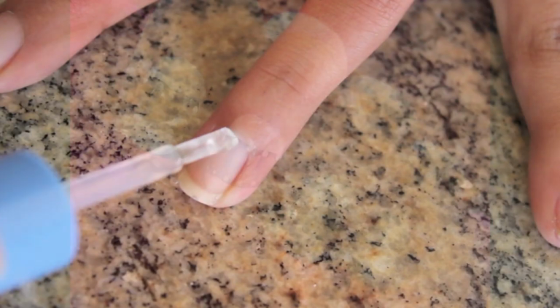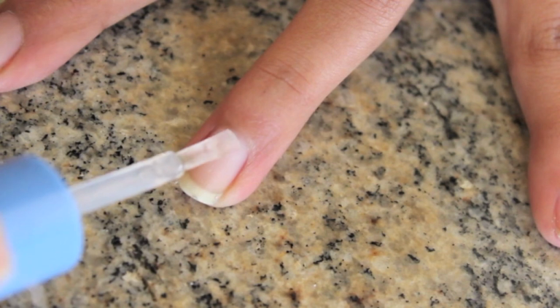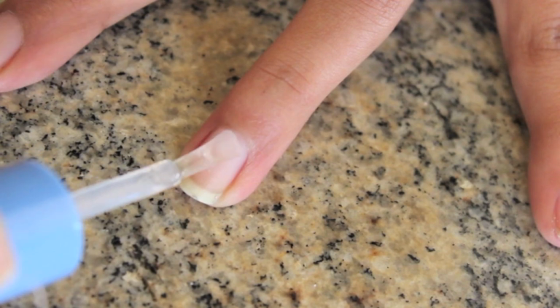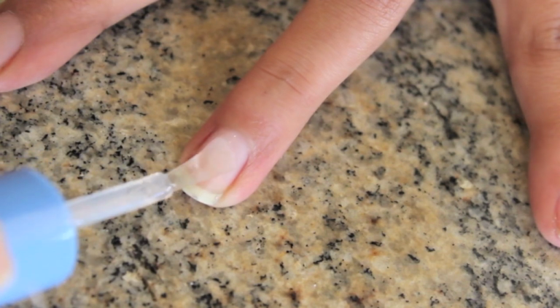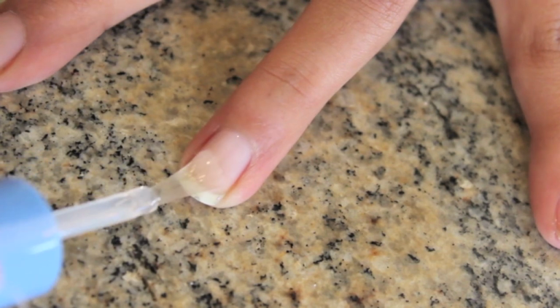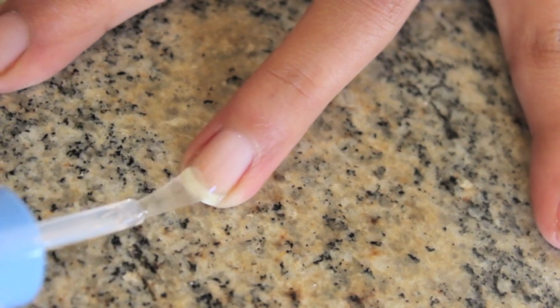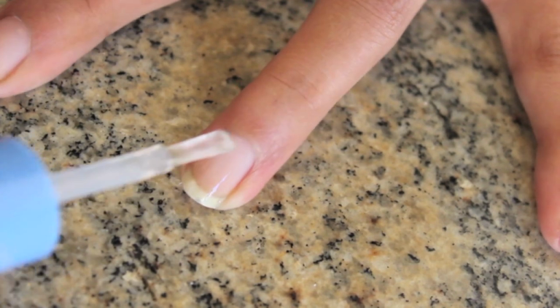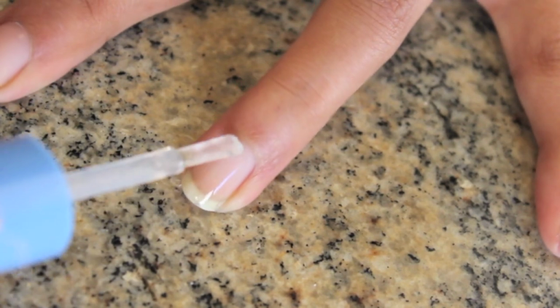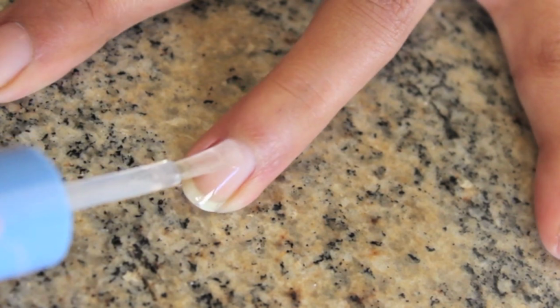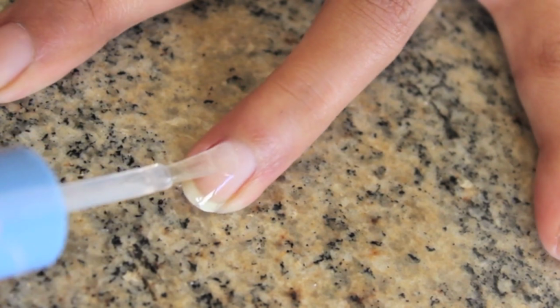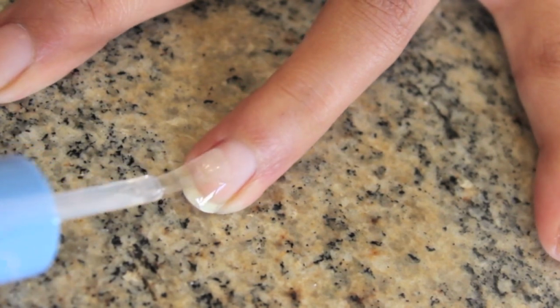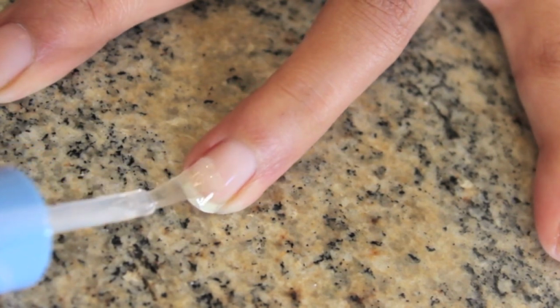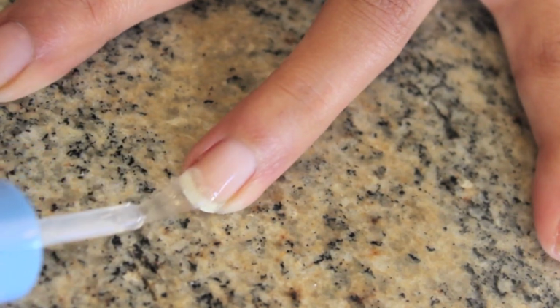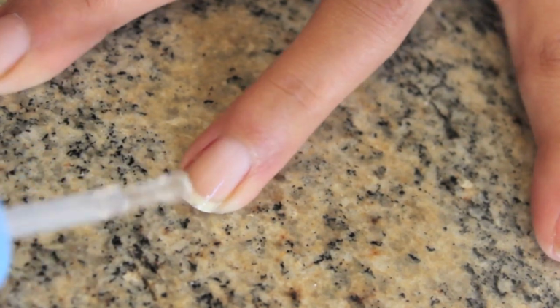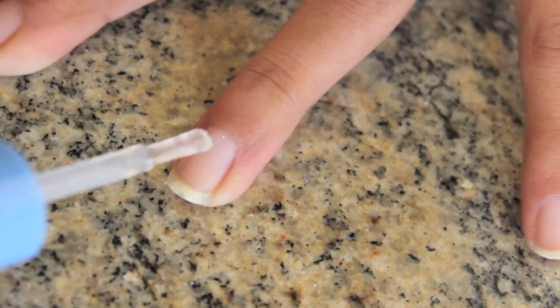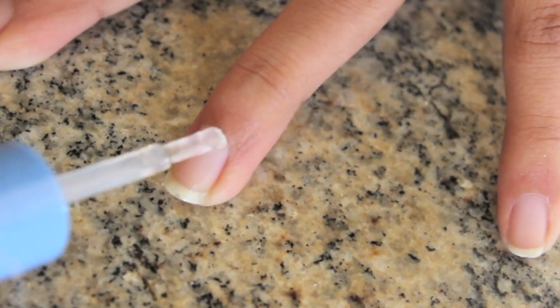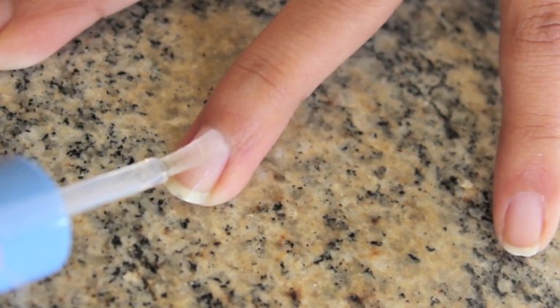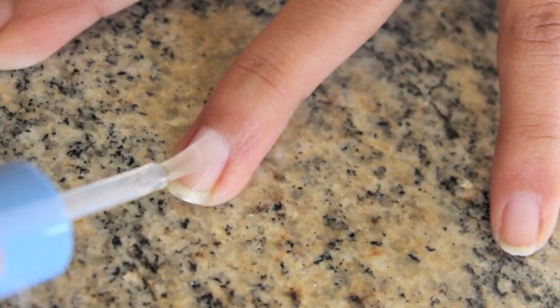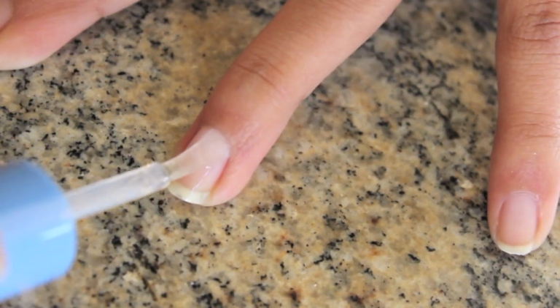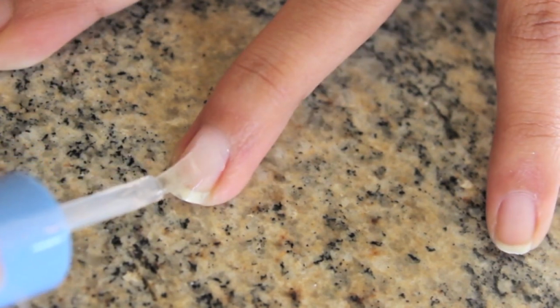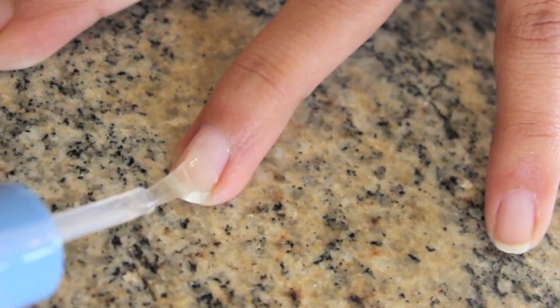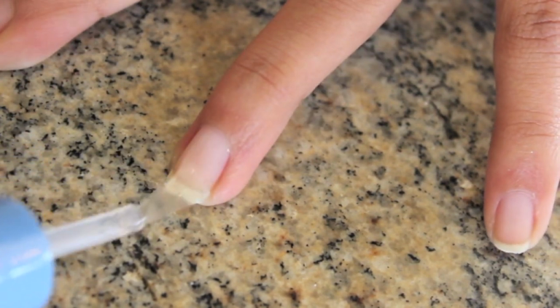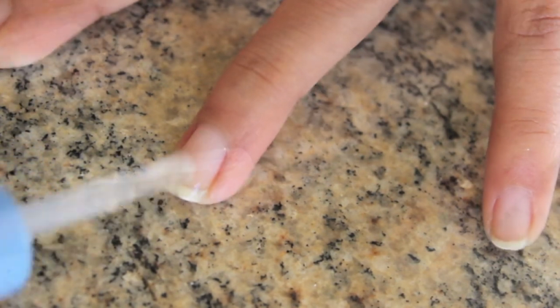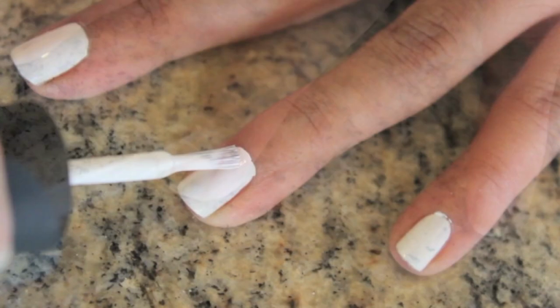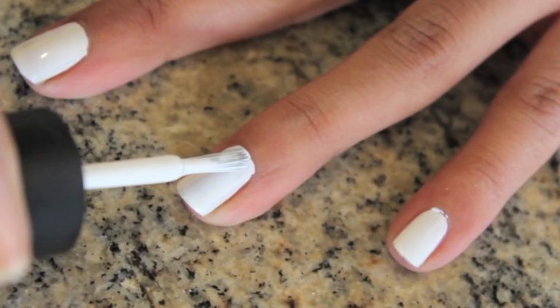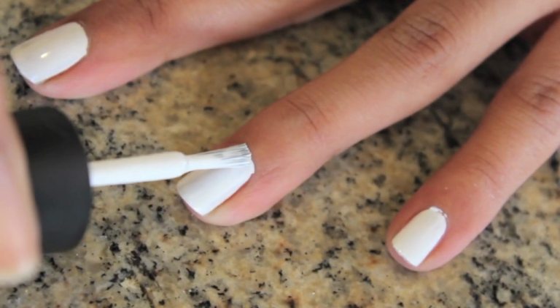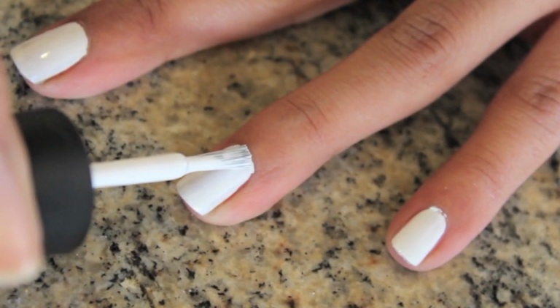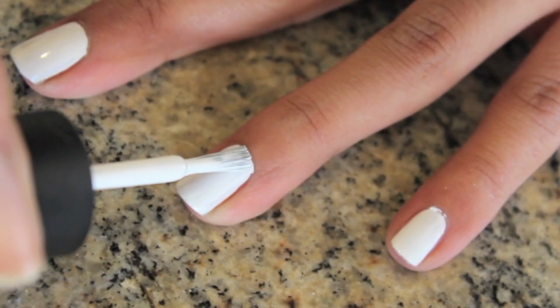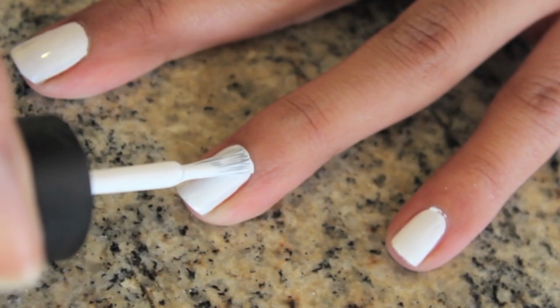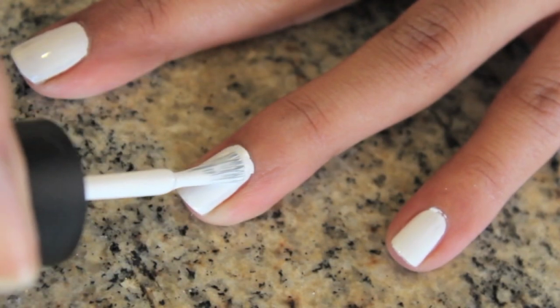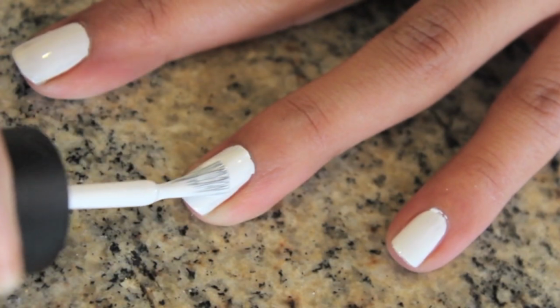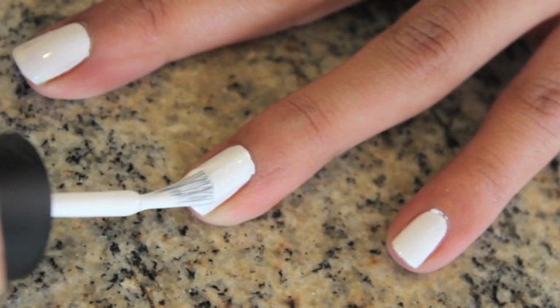Start as usual by applying your favorite base coat. Then paint your nails two coats of white.